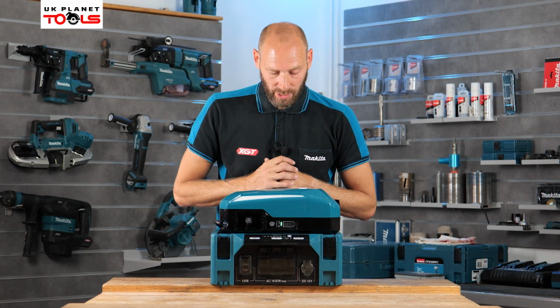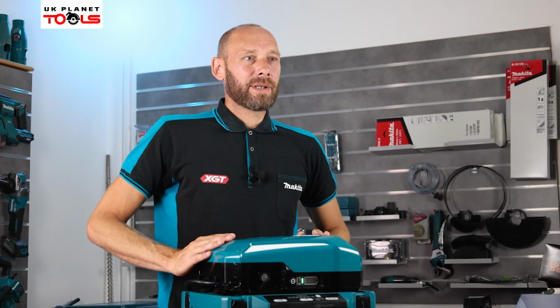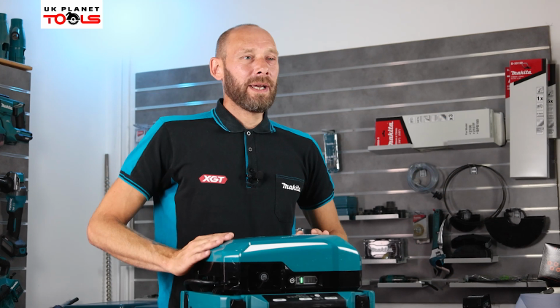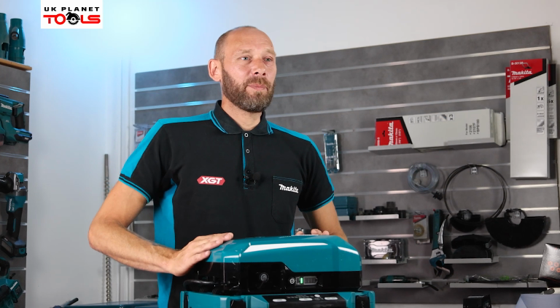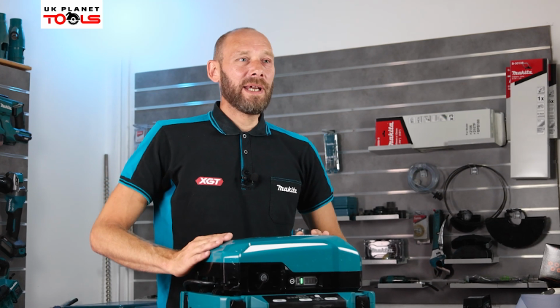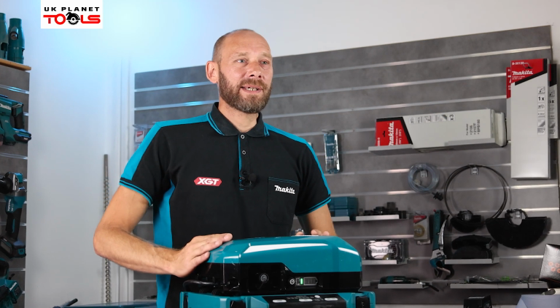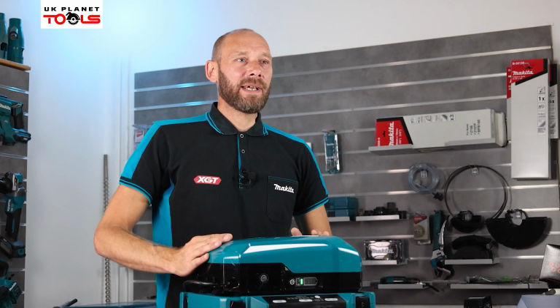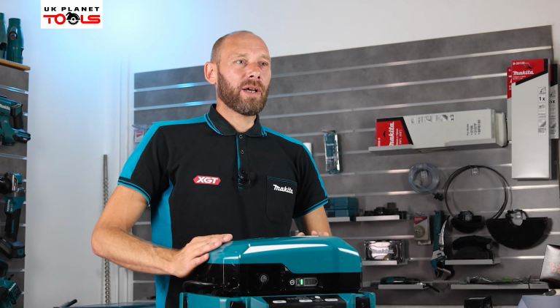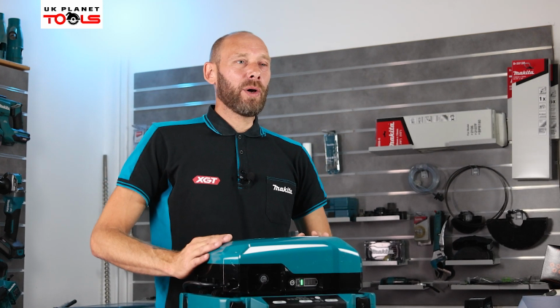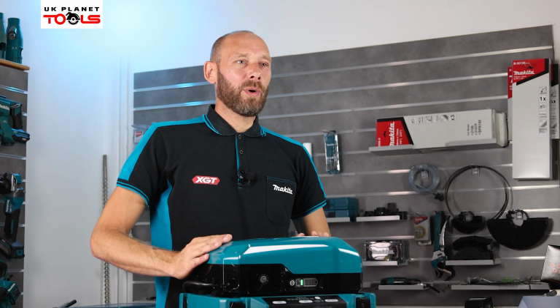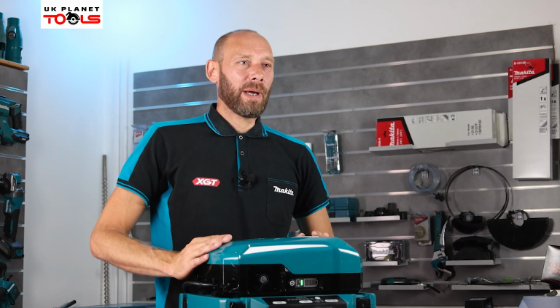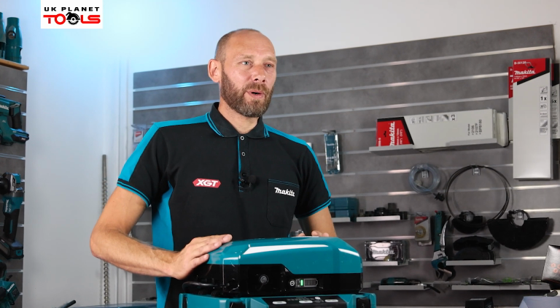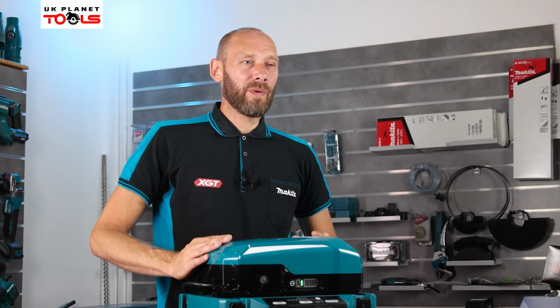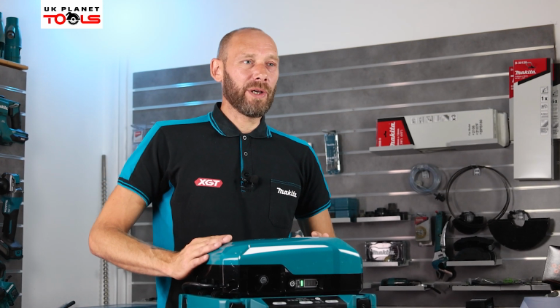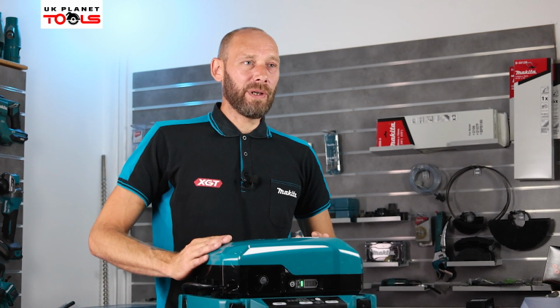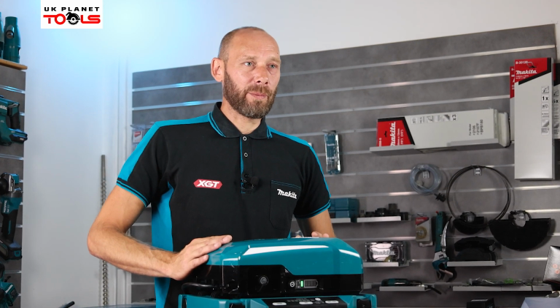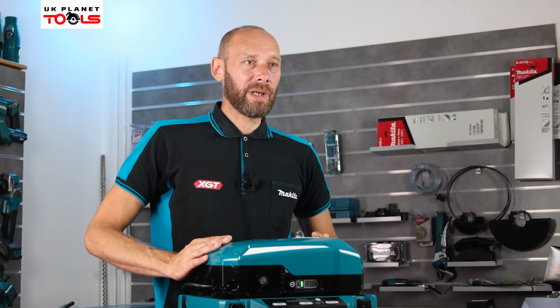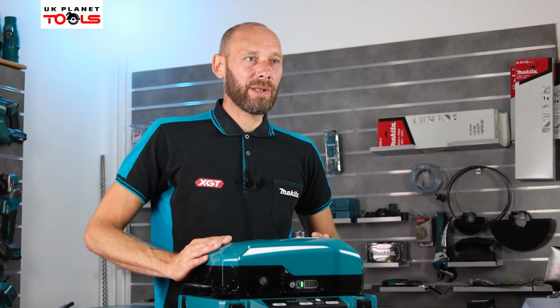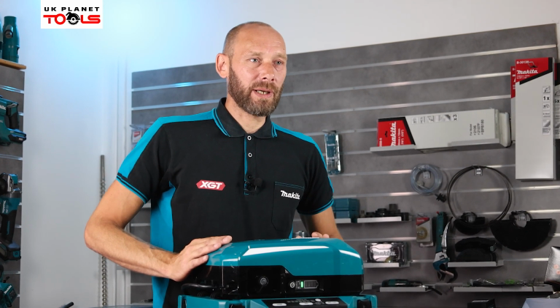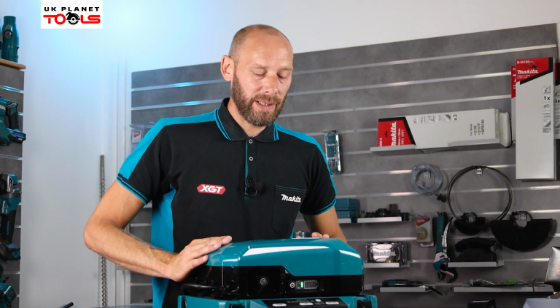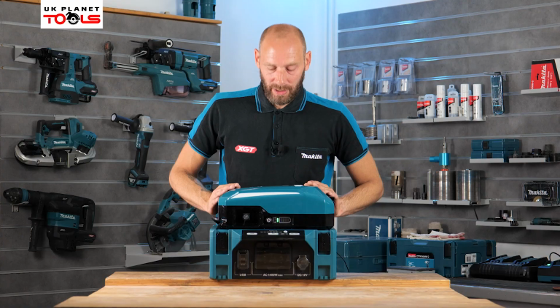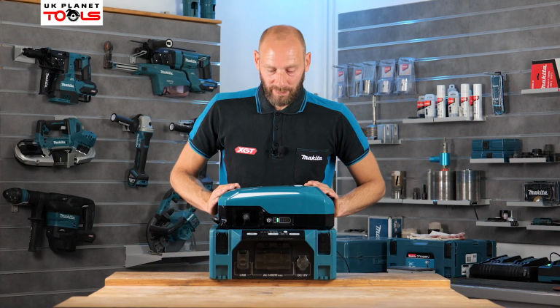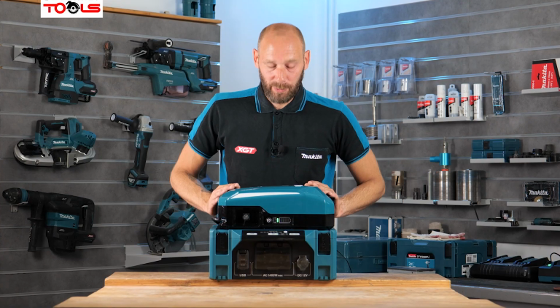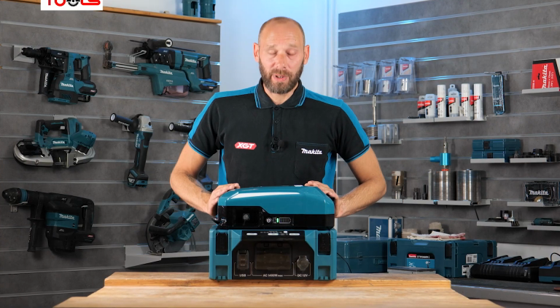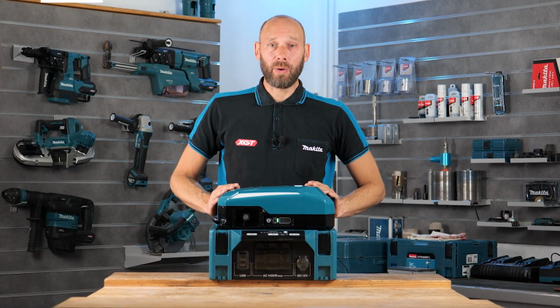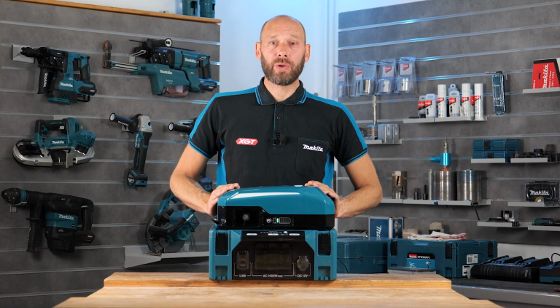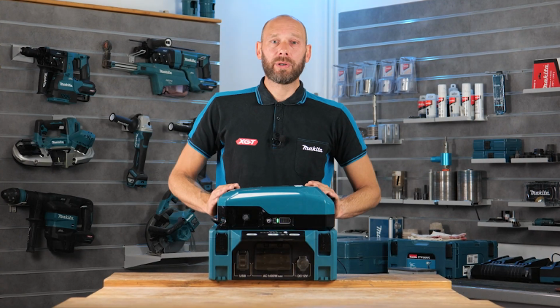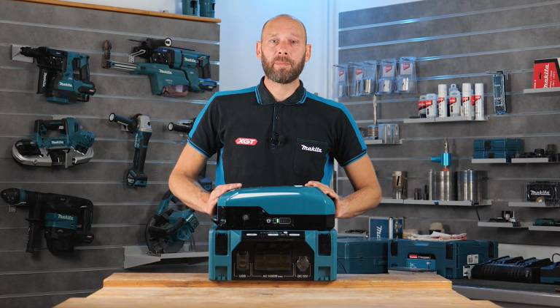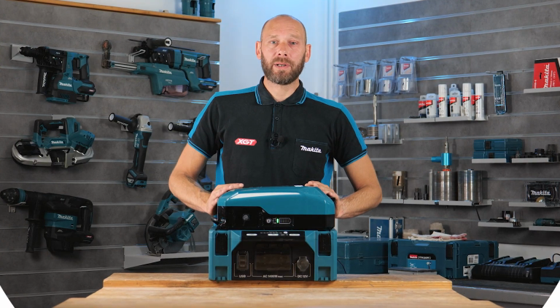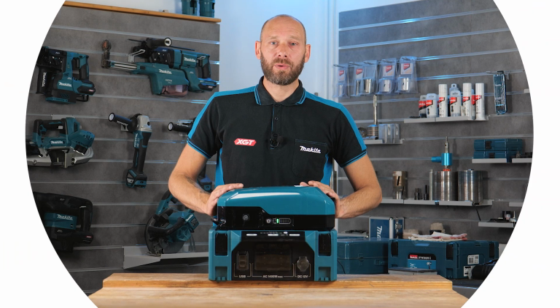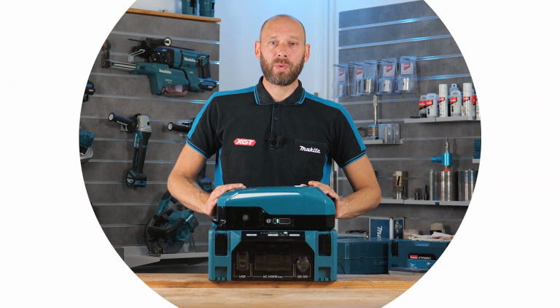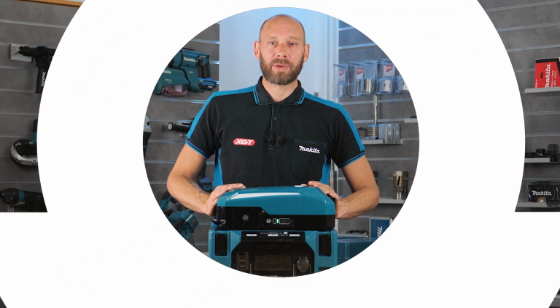That is the BAC01 power converter unit from Makita UK, available now on the UK Planet Tools website.